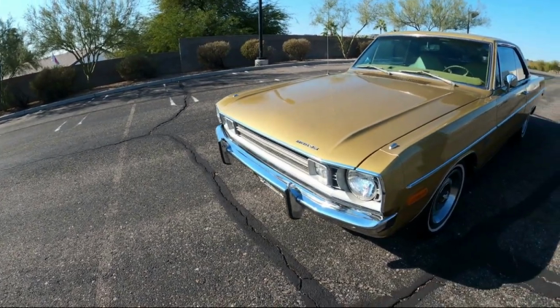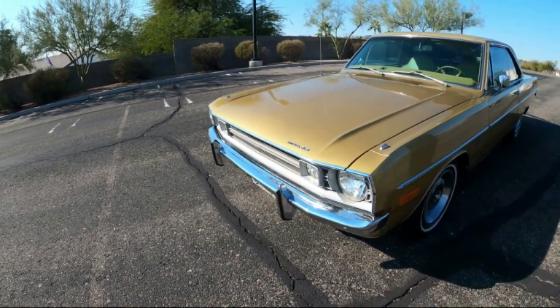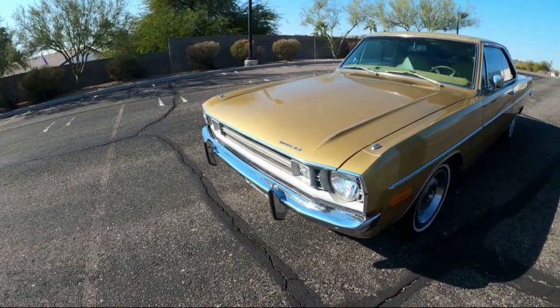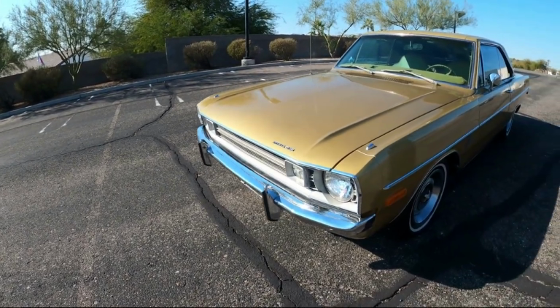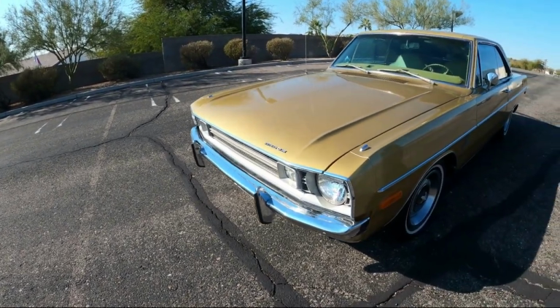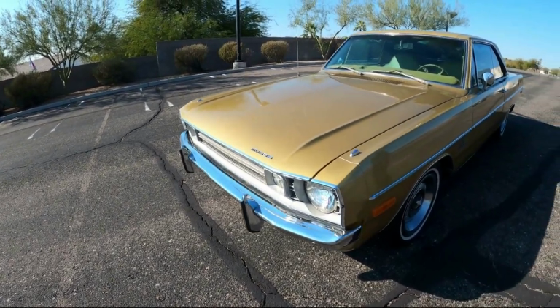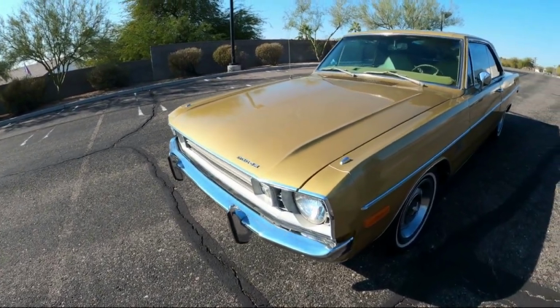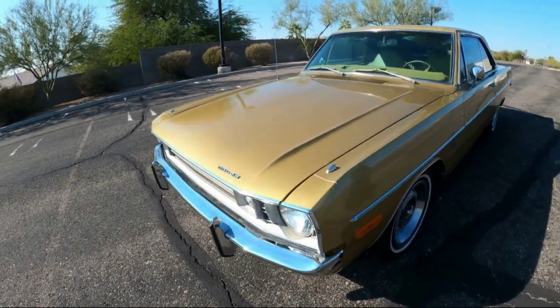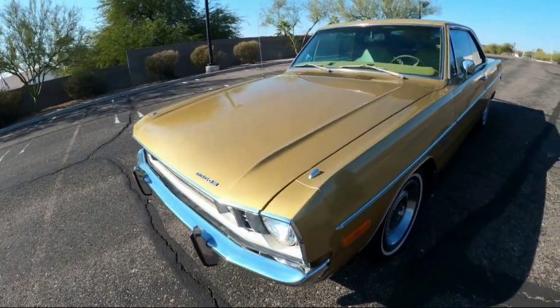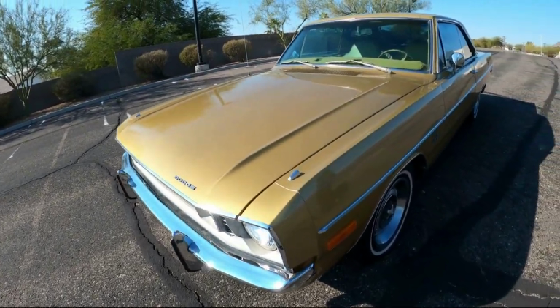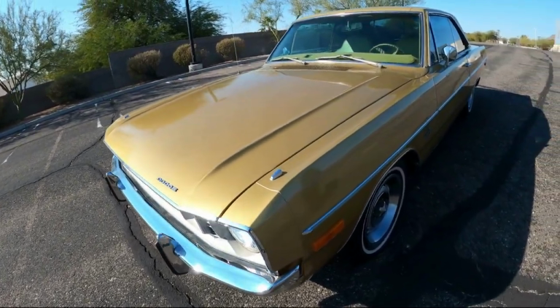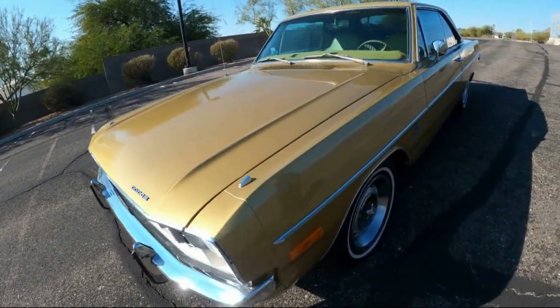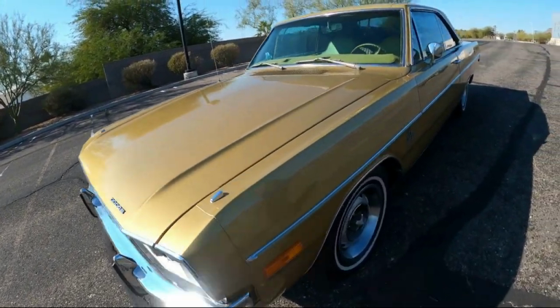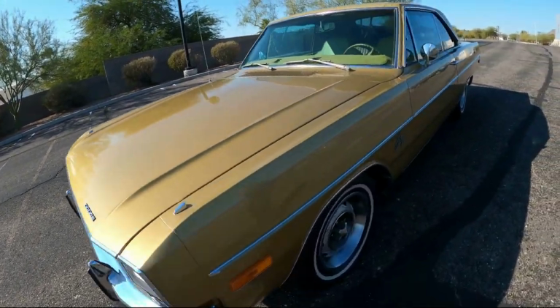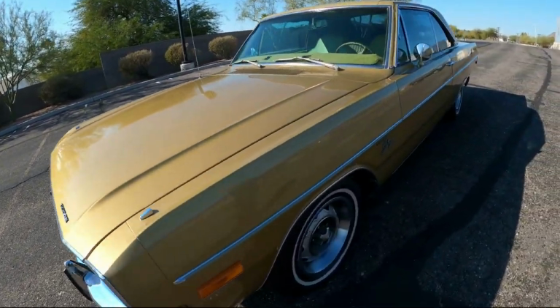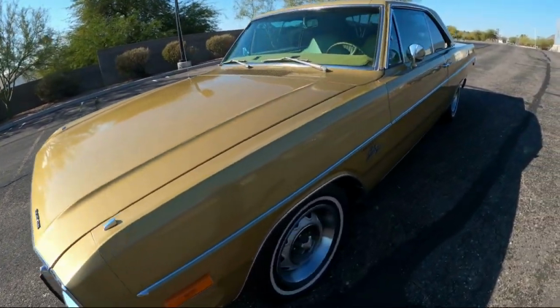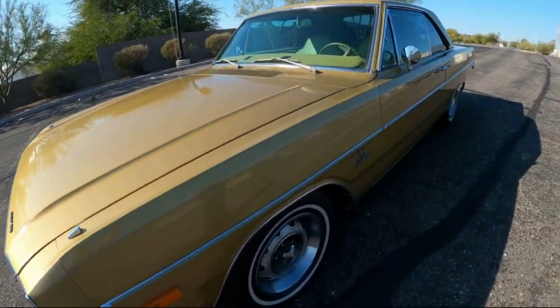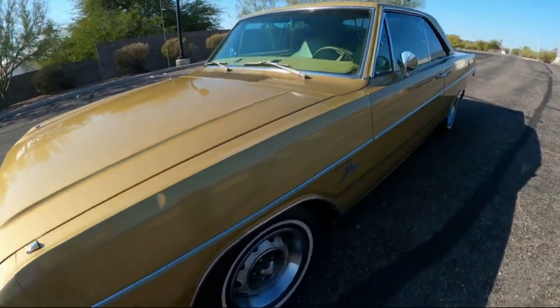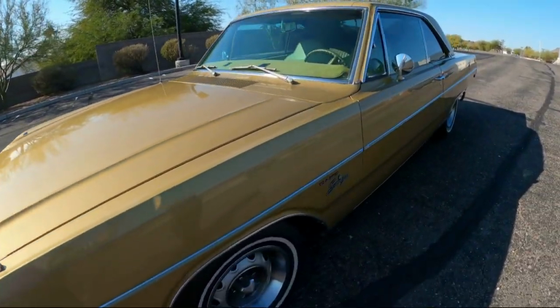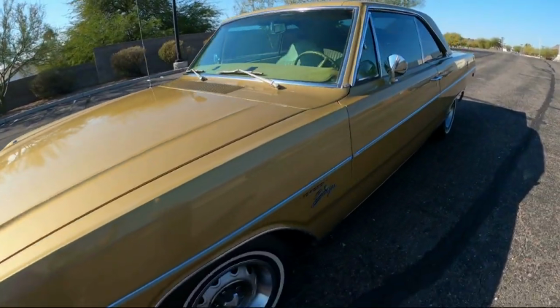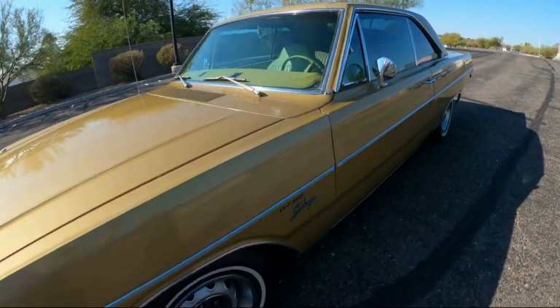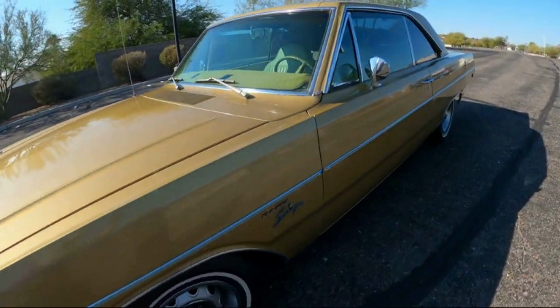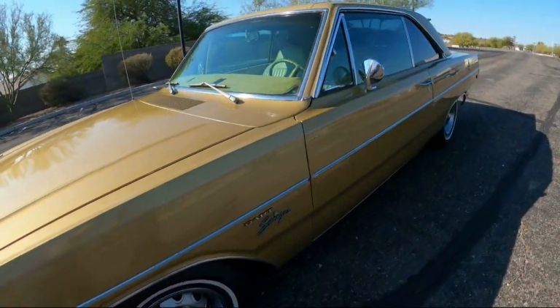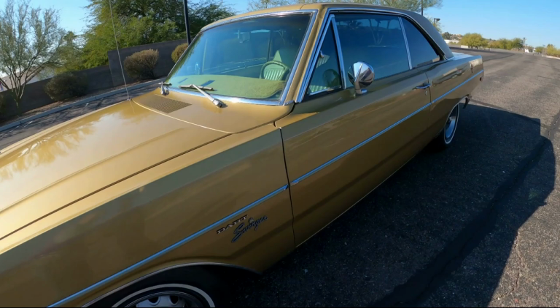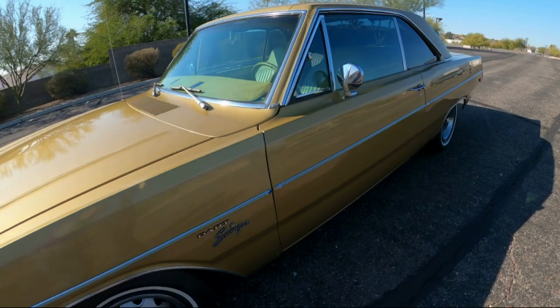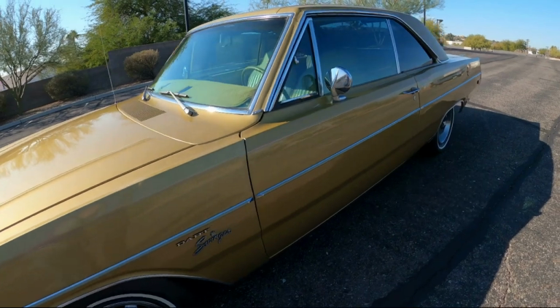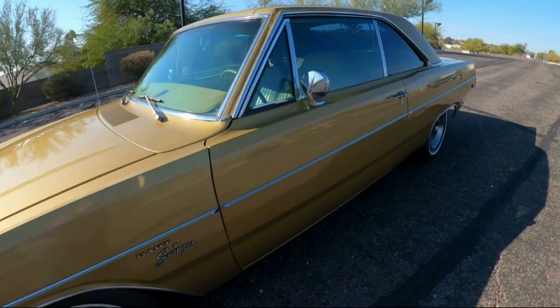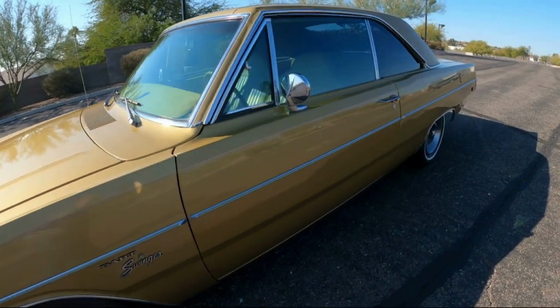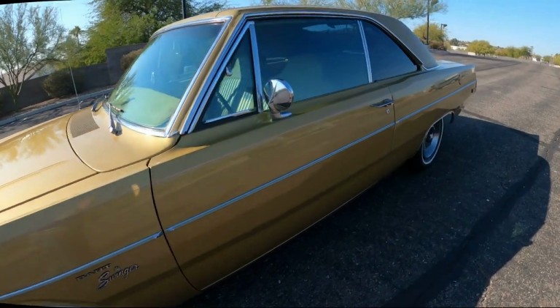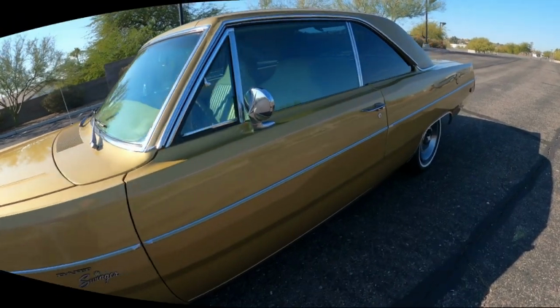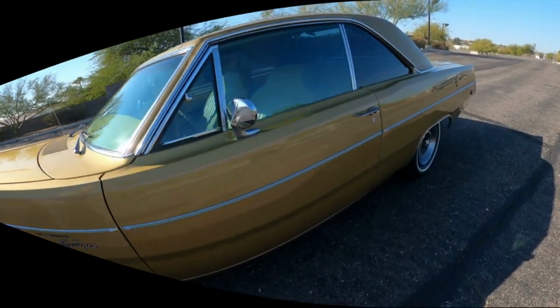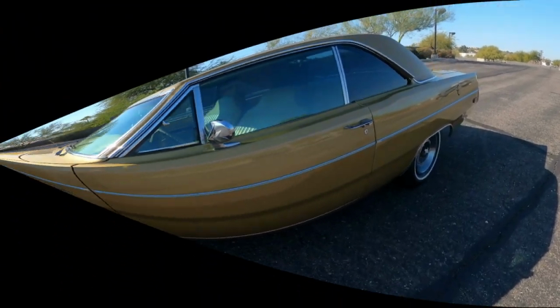So sit back, relax, and enjoy today's video. Now let's go for a ride.